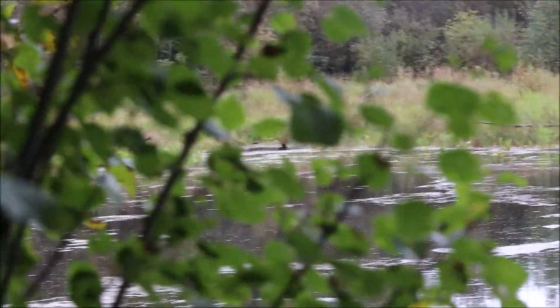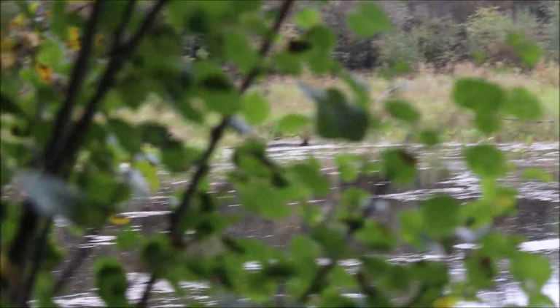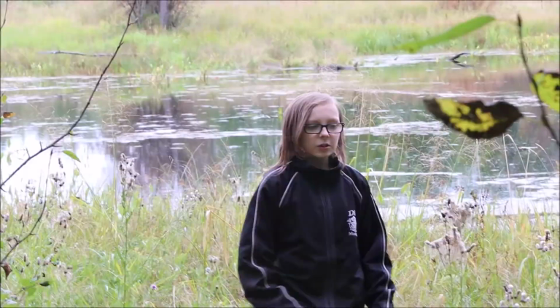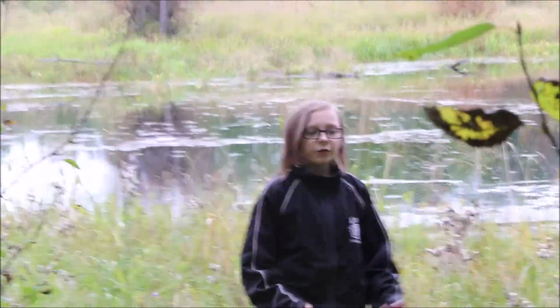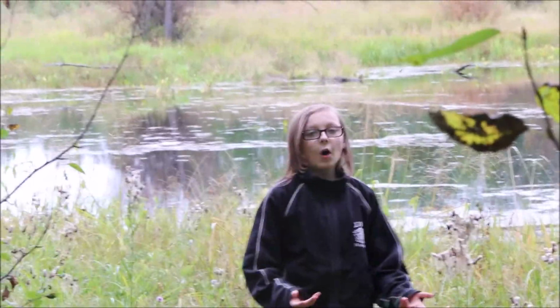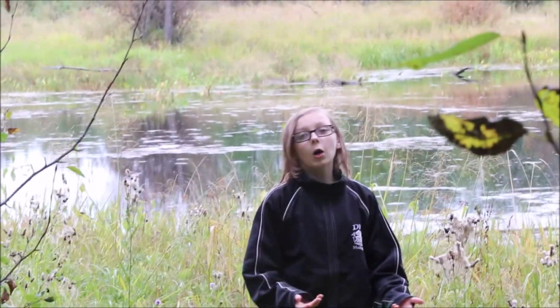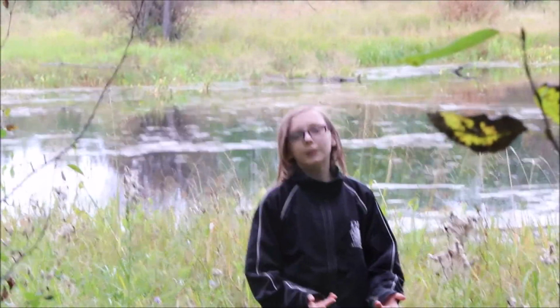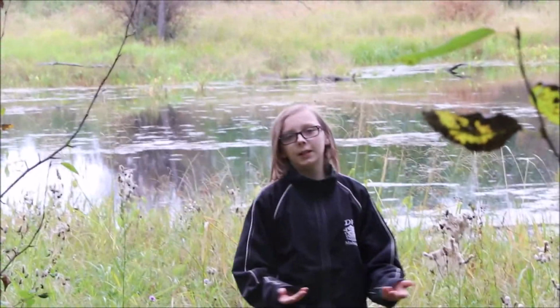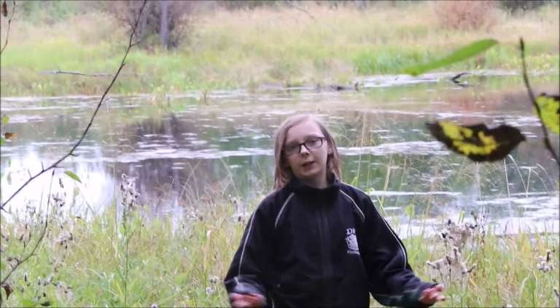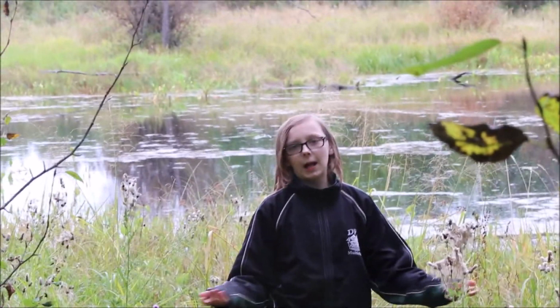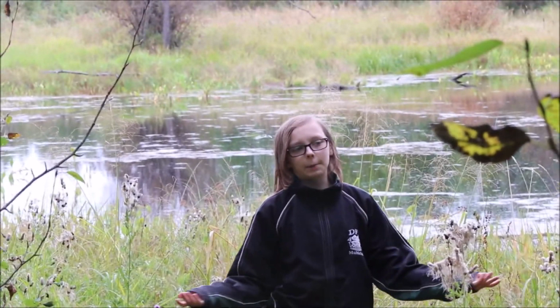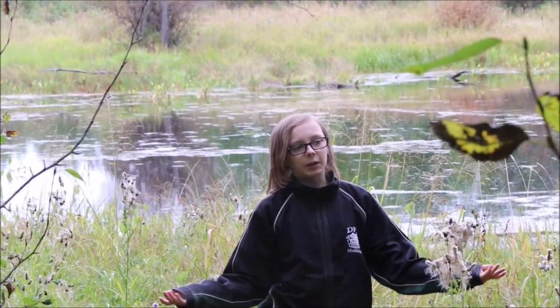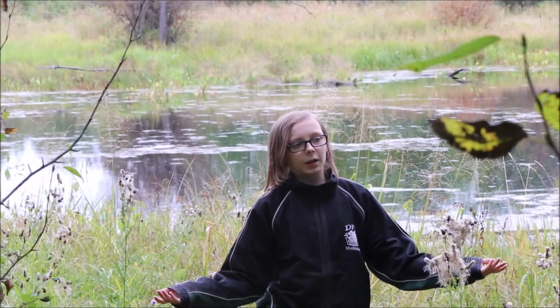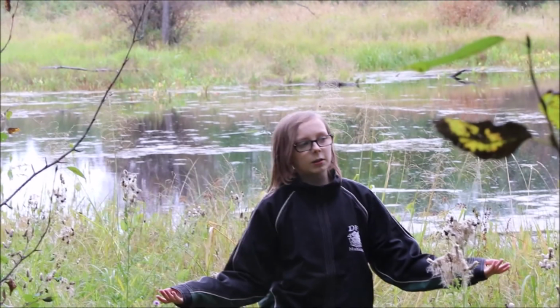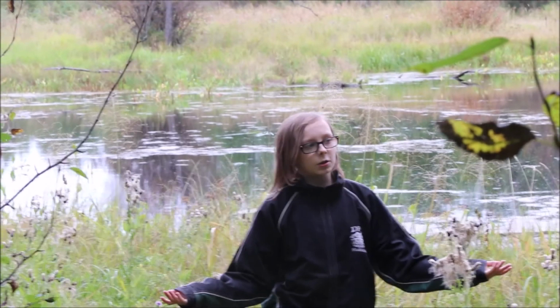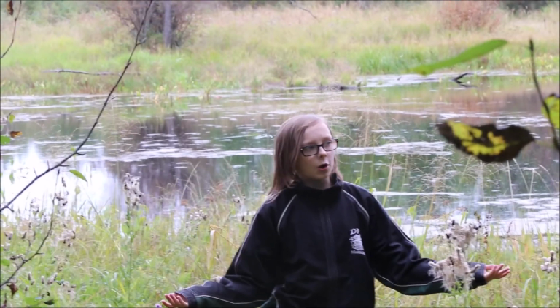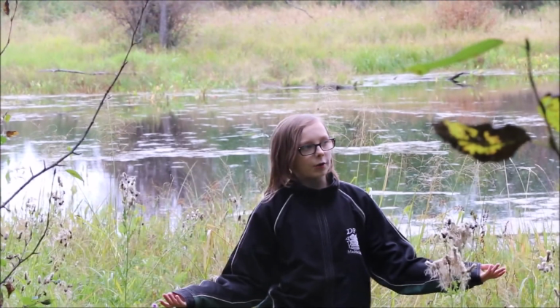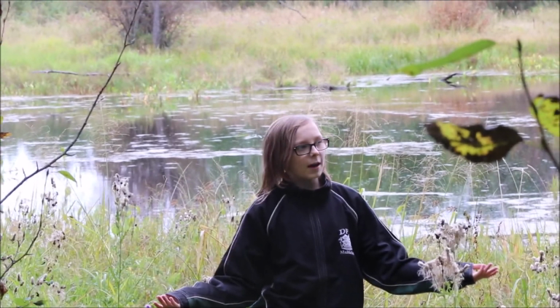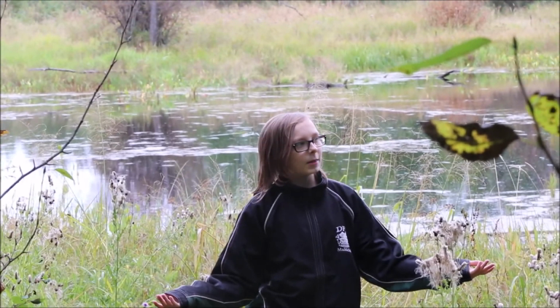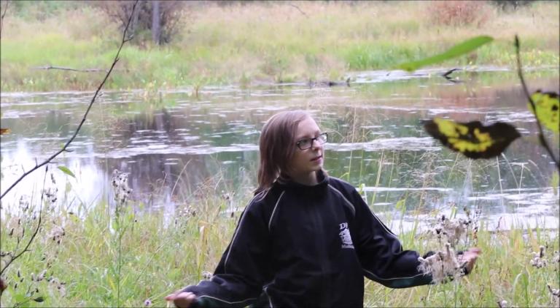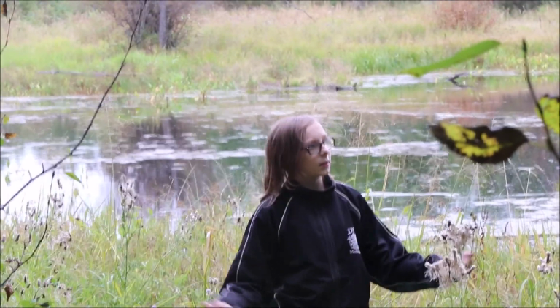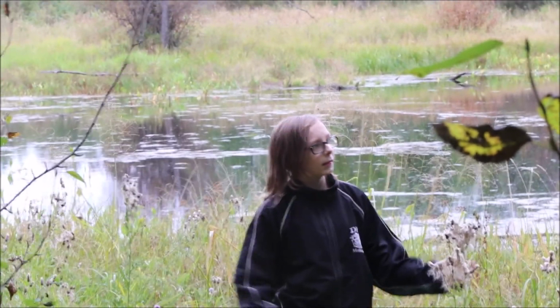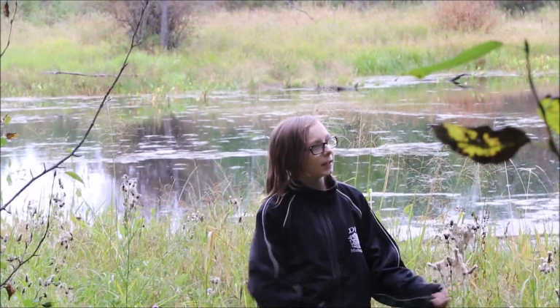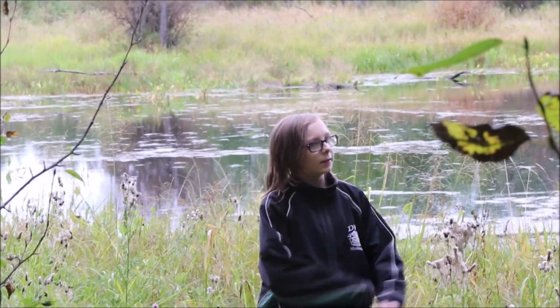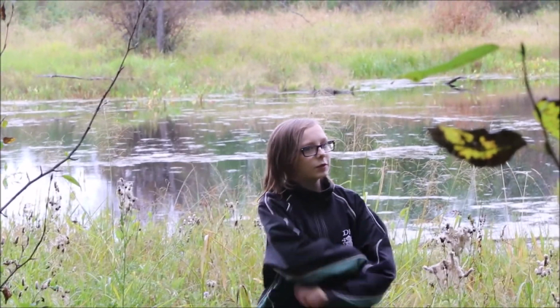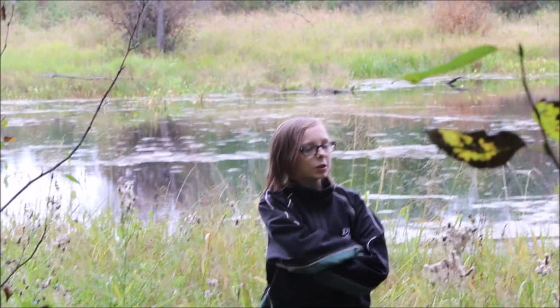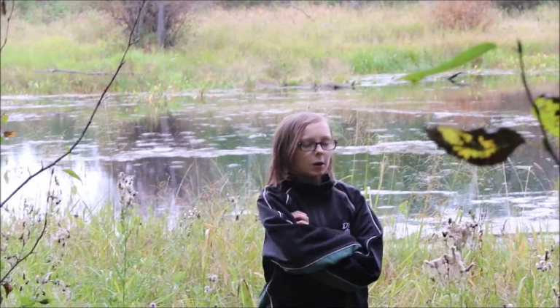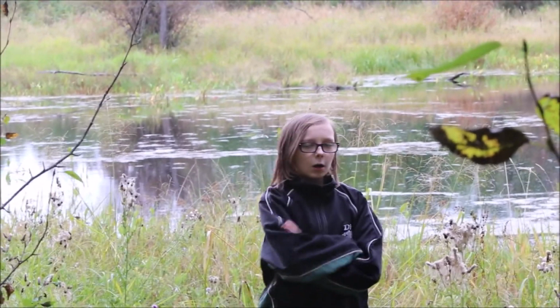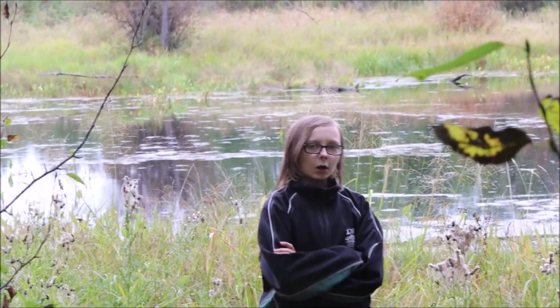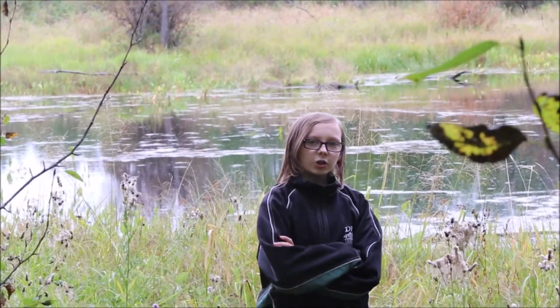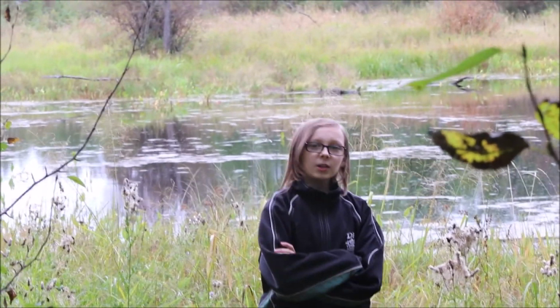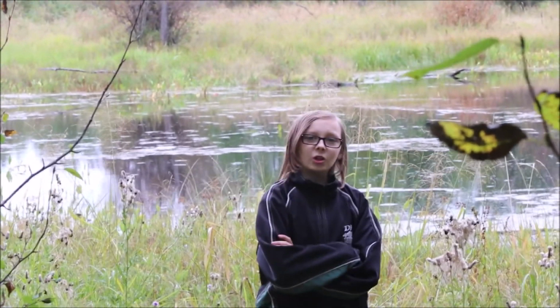It's fall here in Alberta, so that means that the leaves are changing.